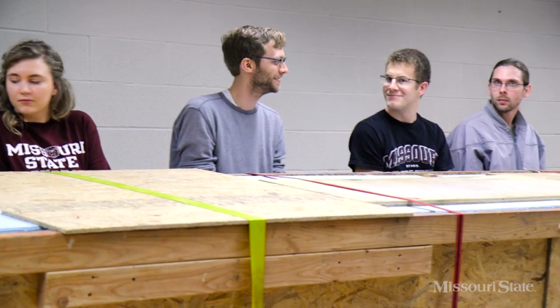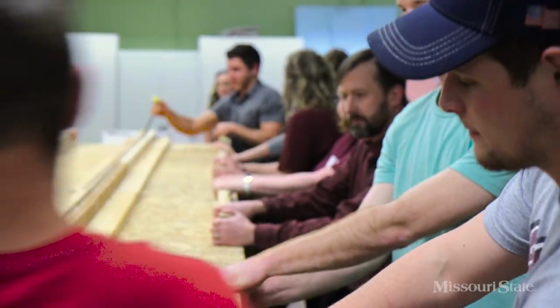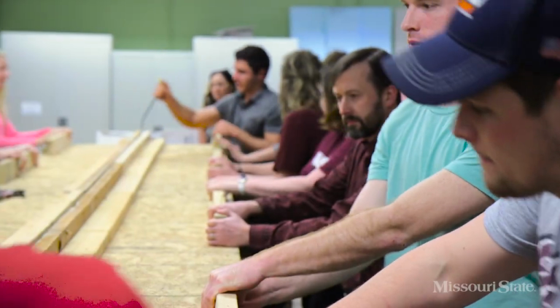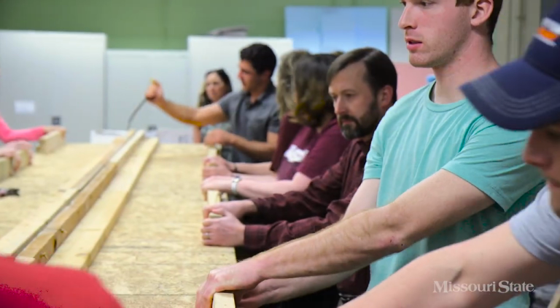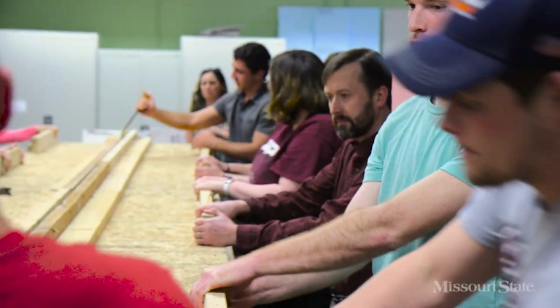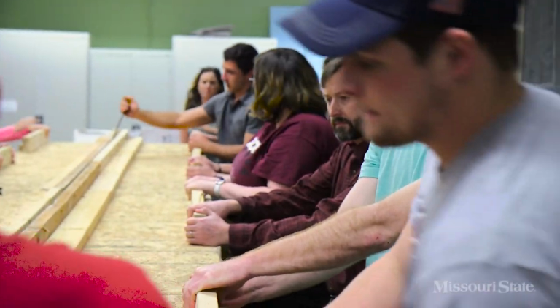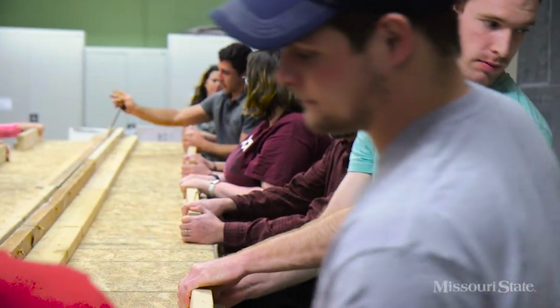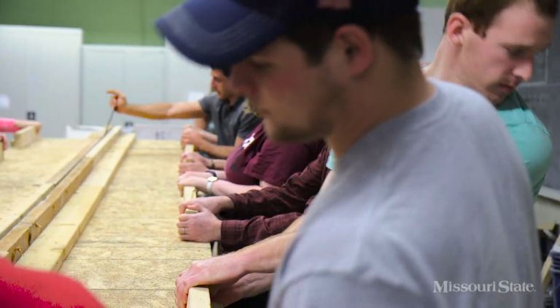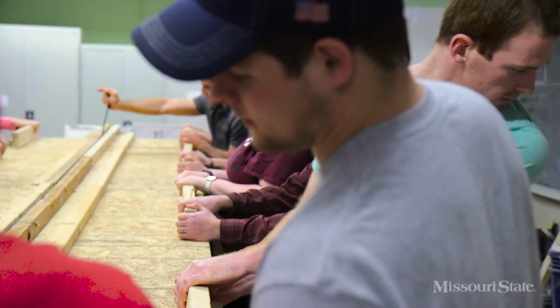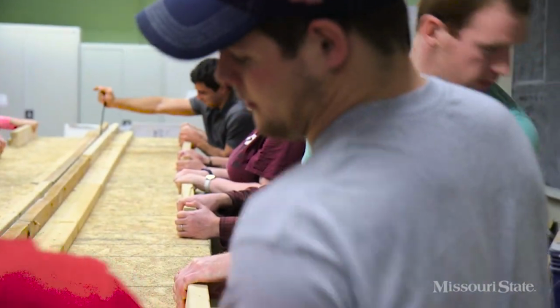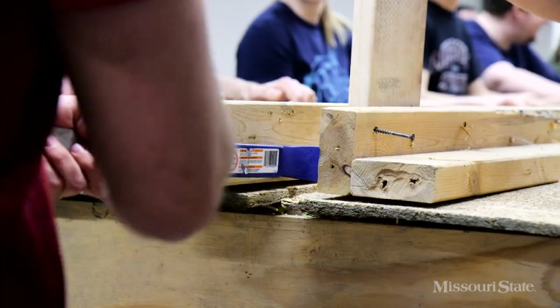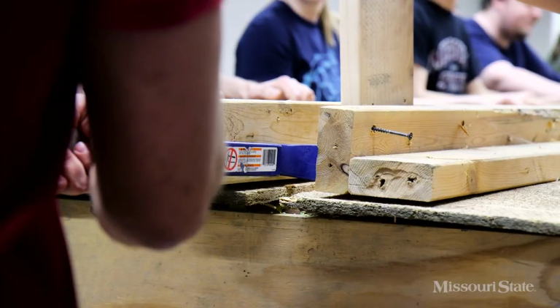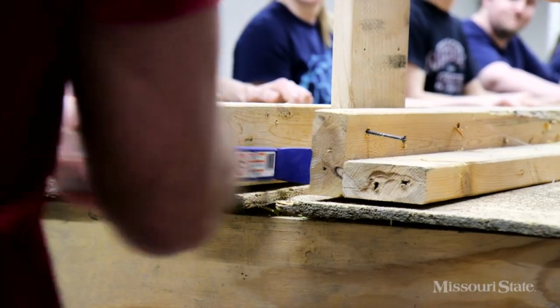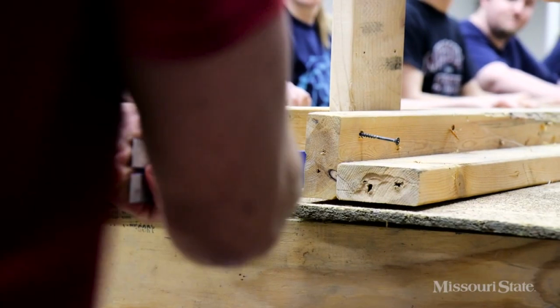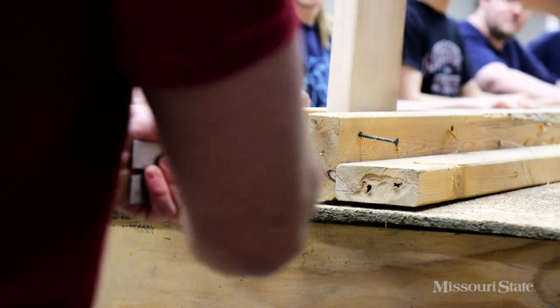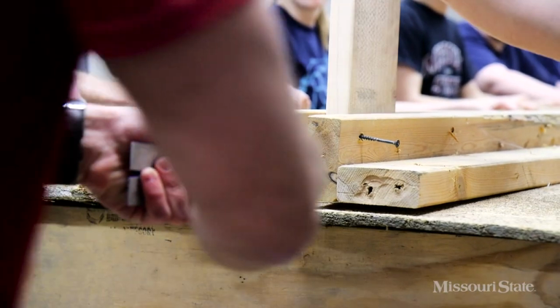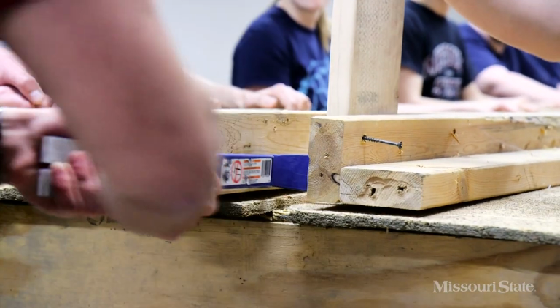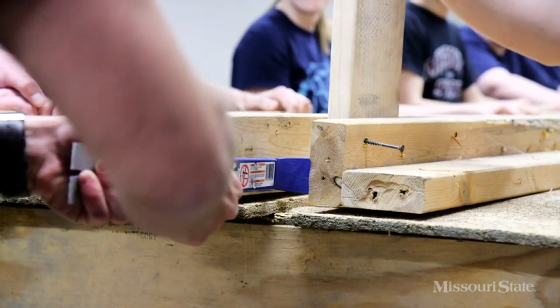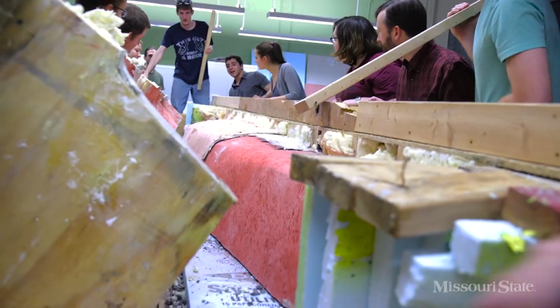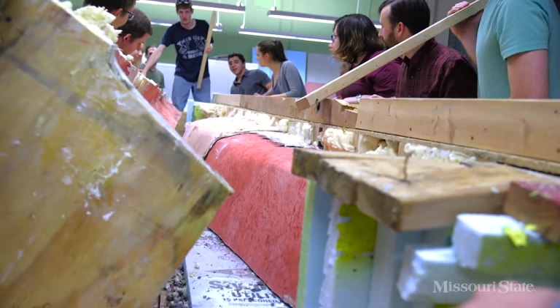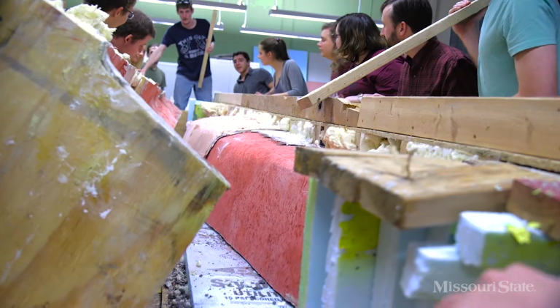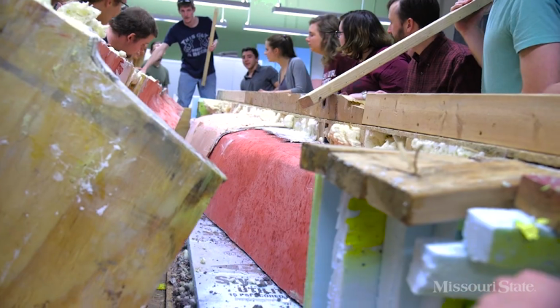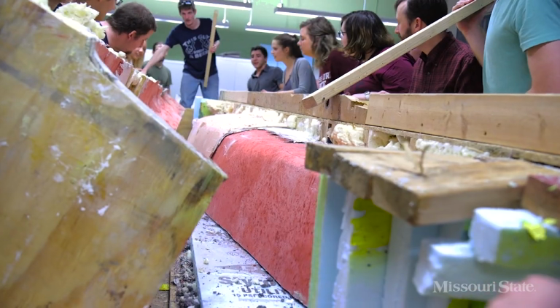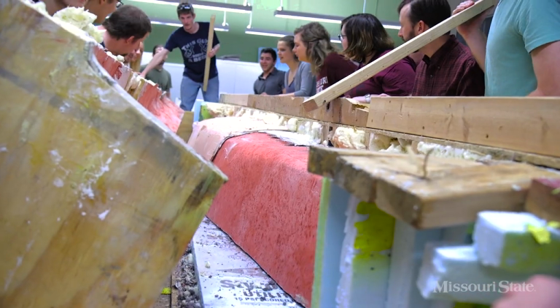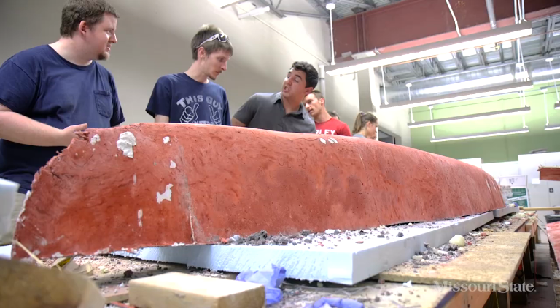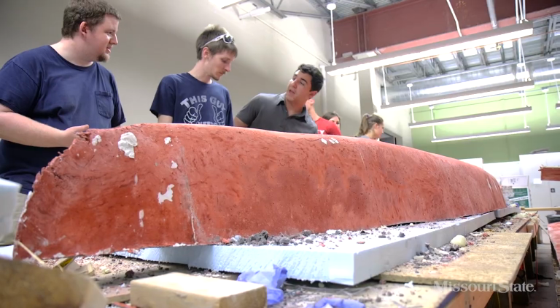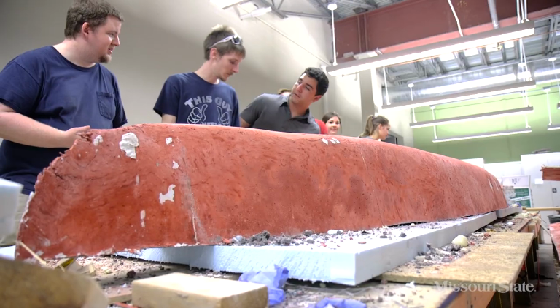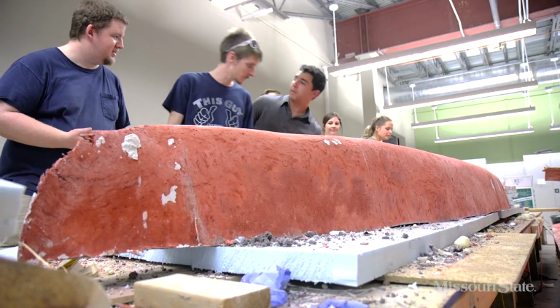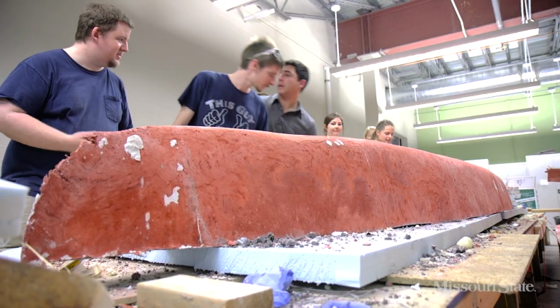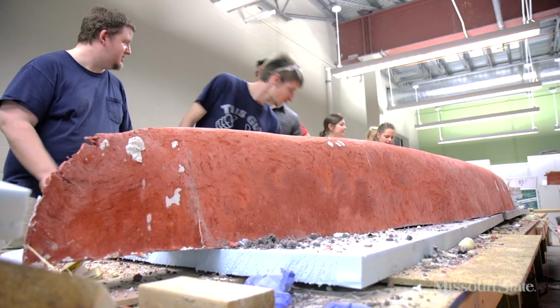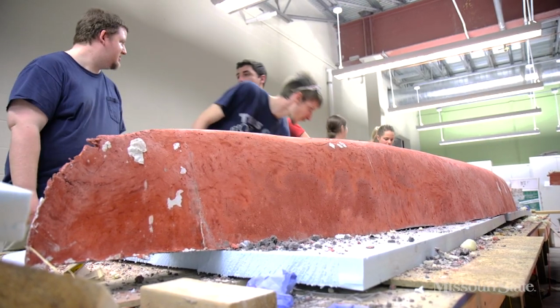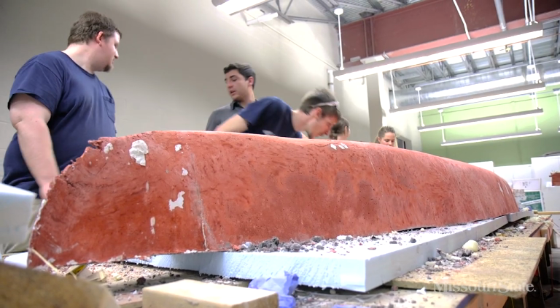Today we took the canoe out of the mold, rolled it over and took it out, and it was great. No cracks, so we're looking forward to race day.